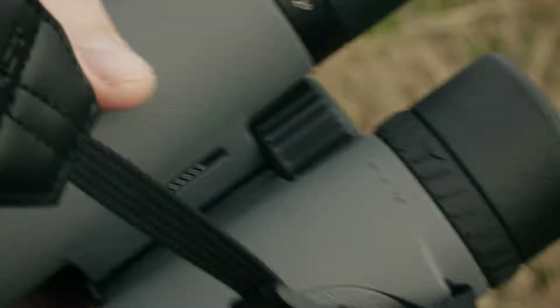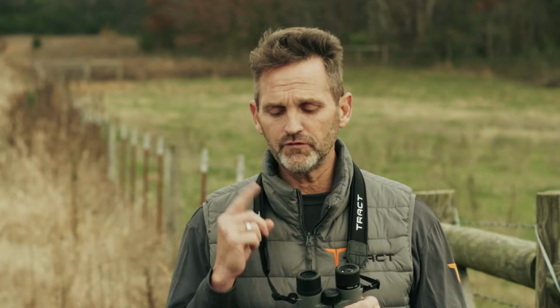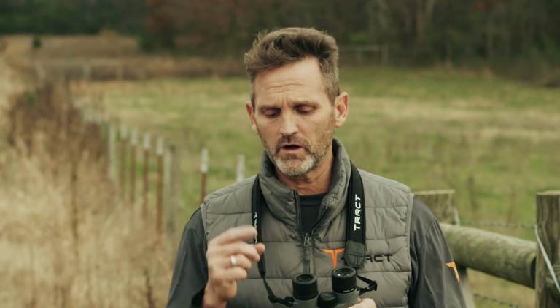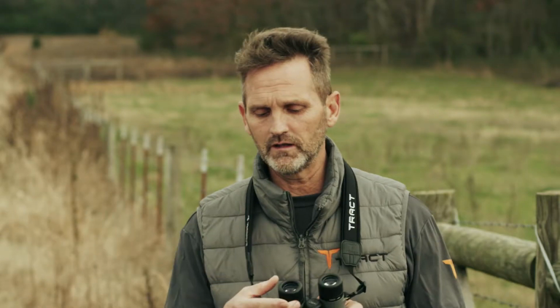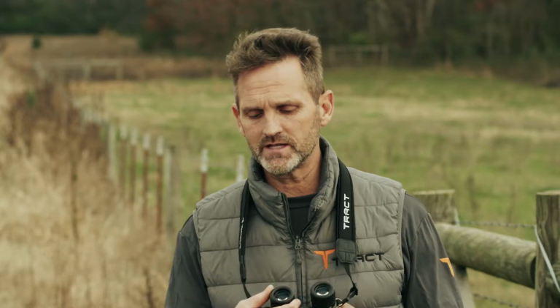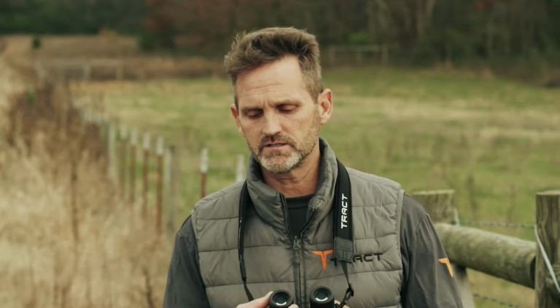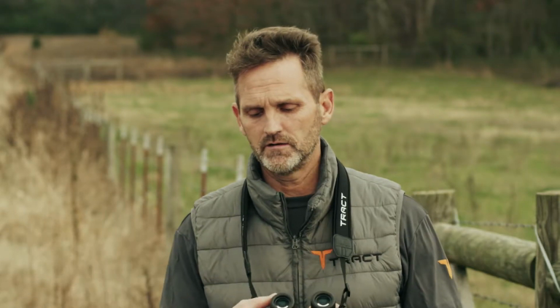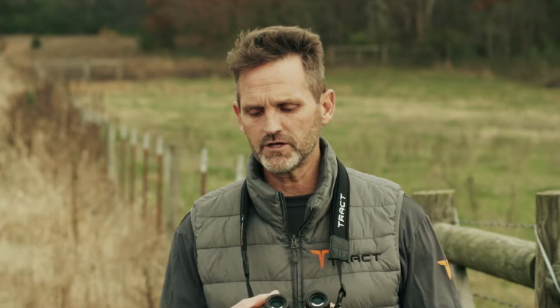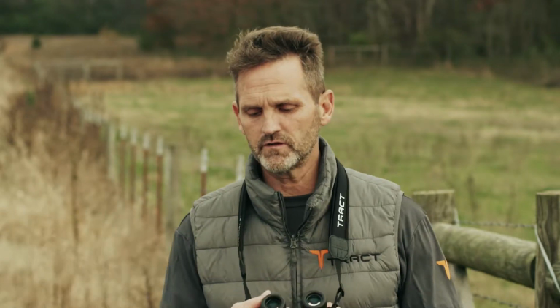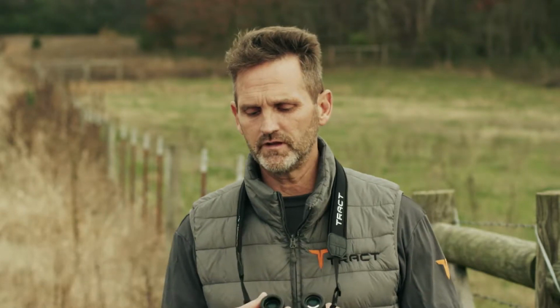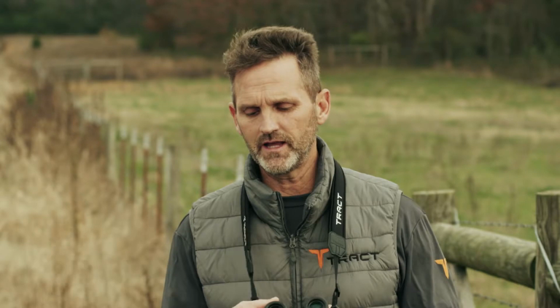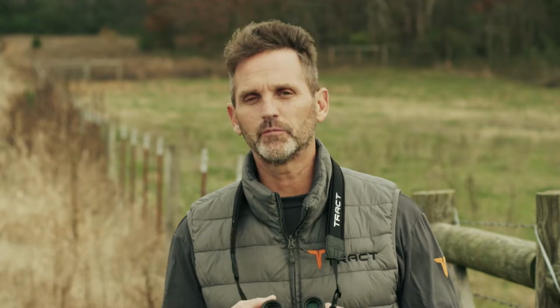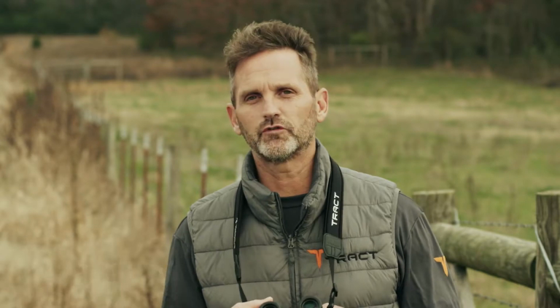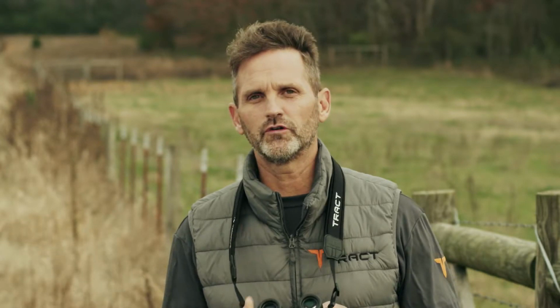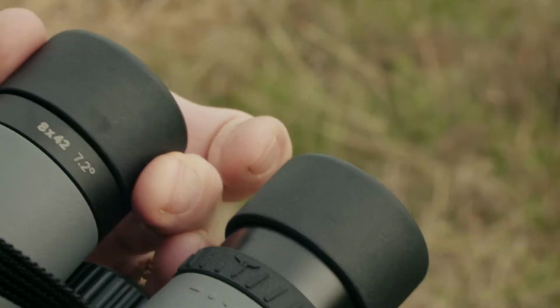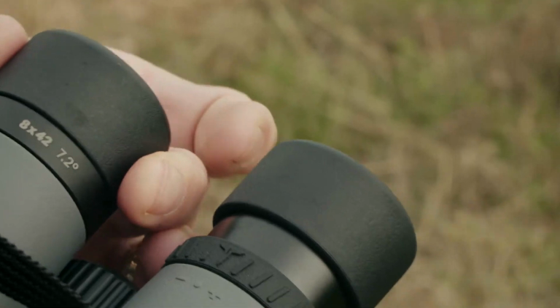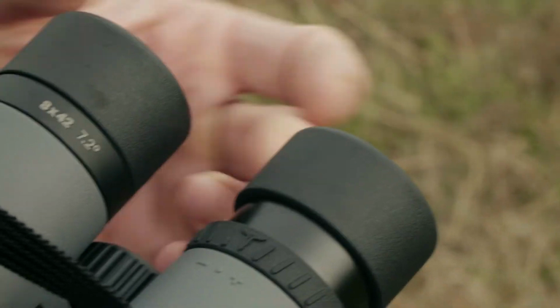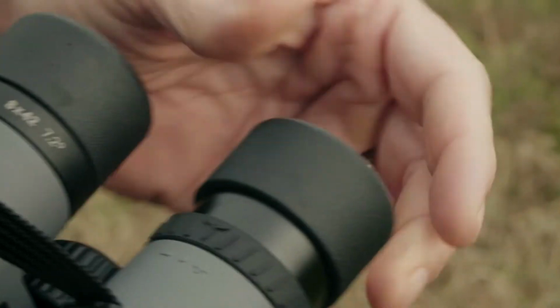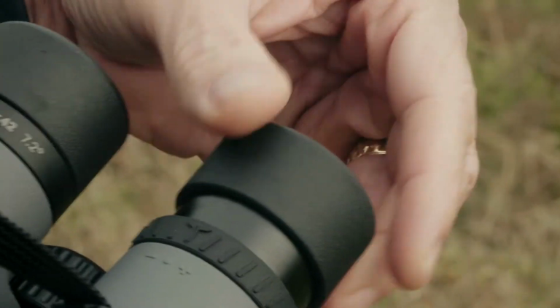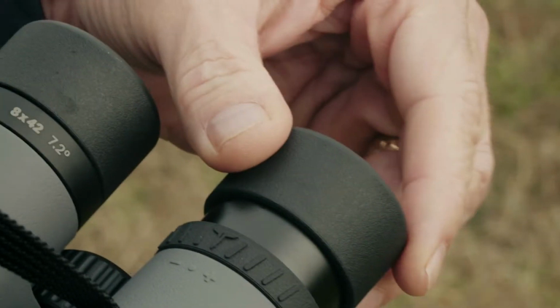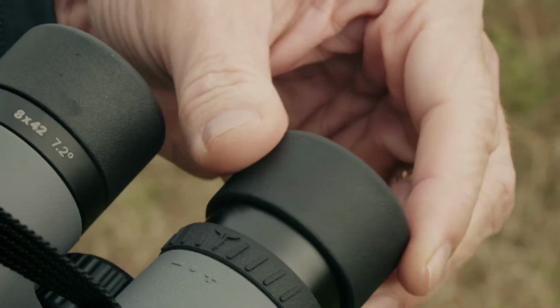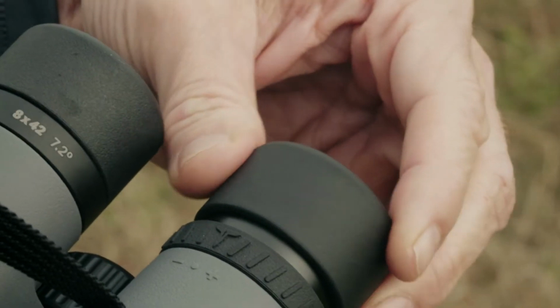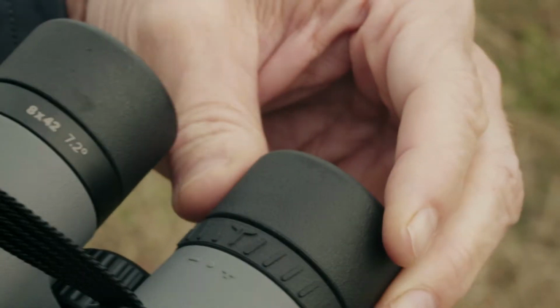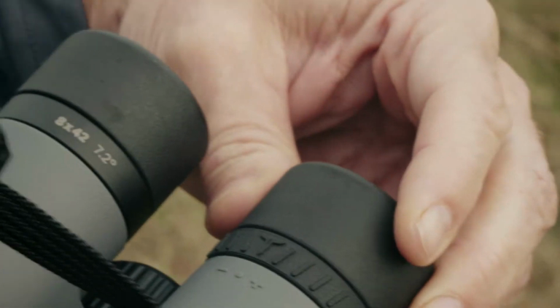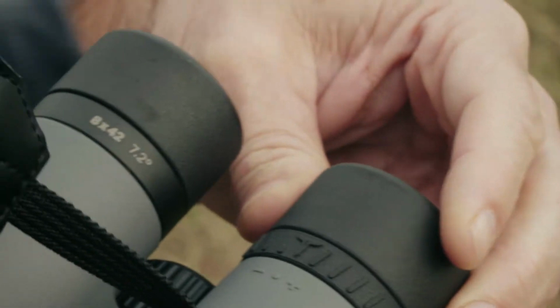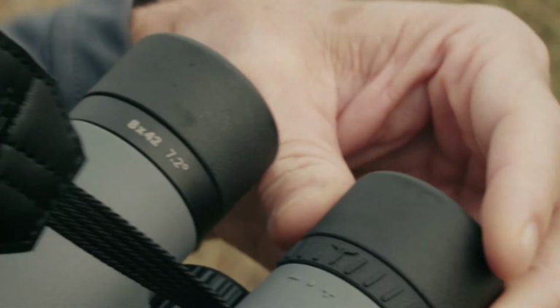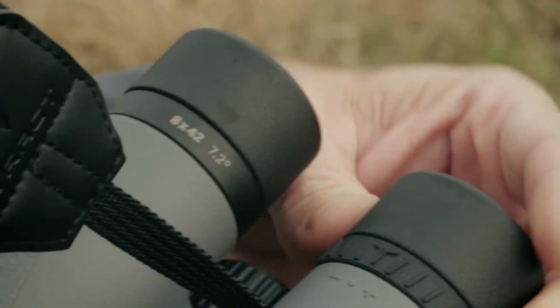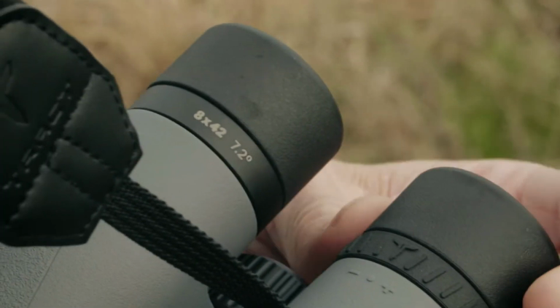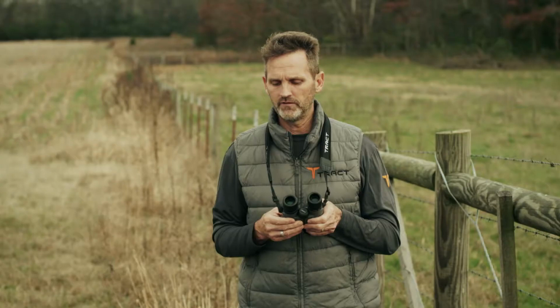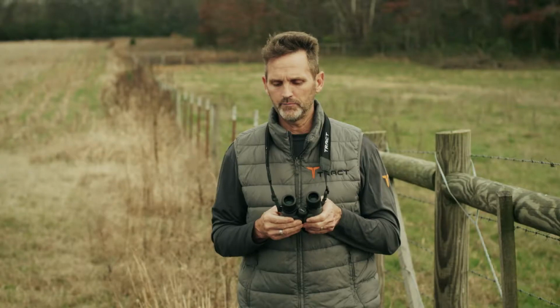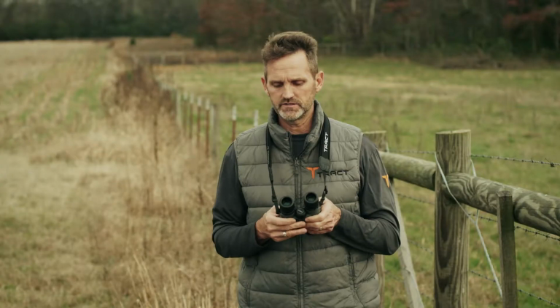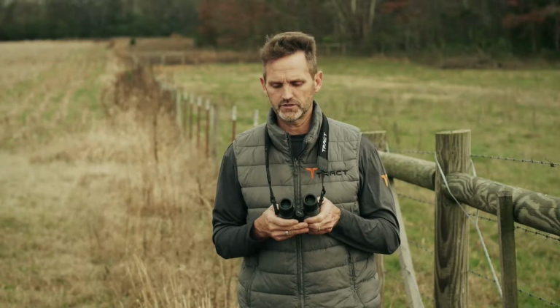If you're wearing glasses, make sure that the eye cups are turned all the way down. If you're not, let's start with them all the way in the up position.